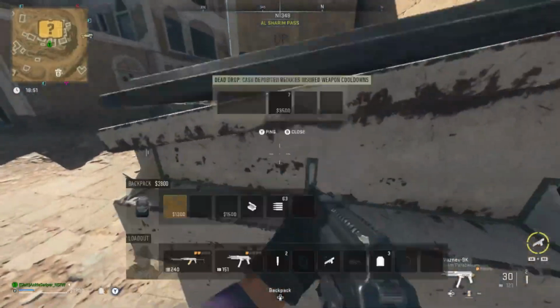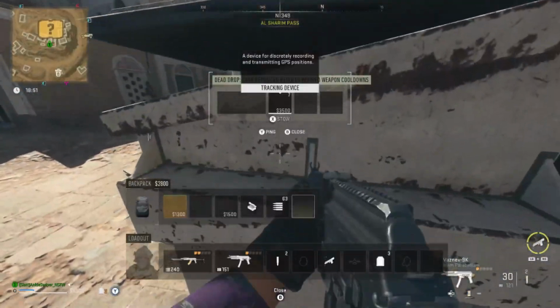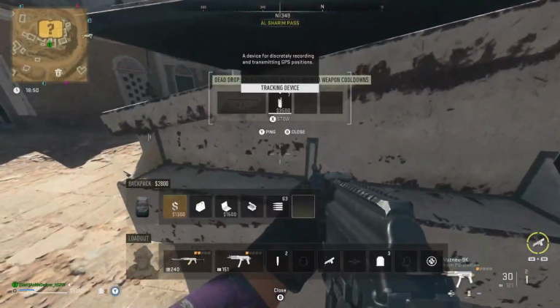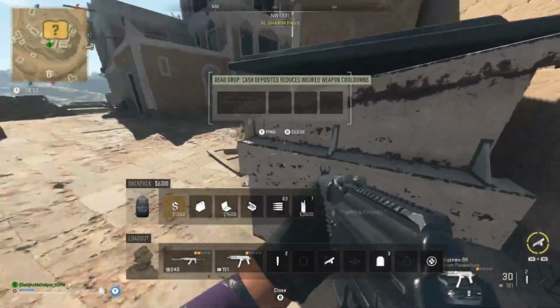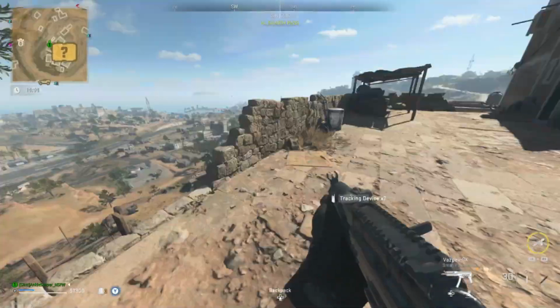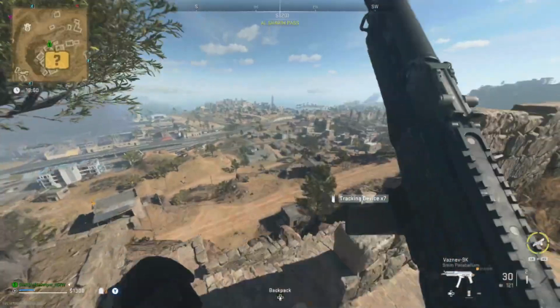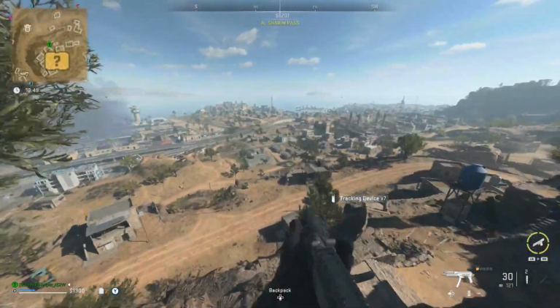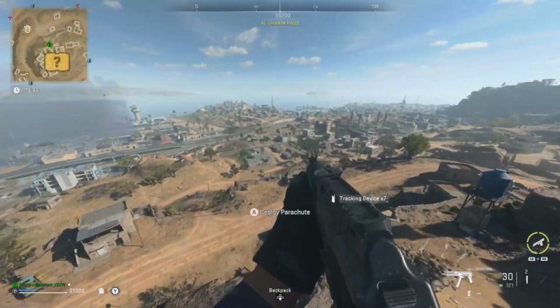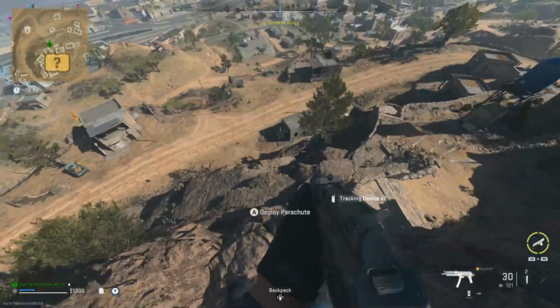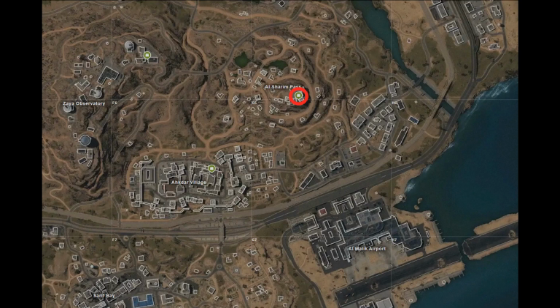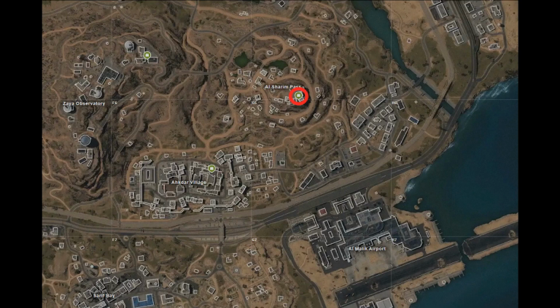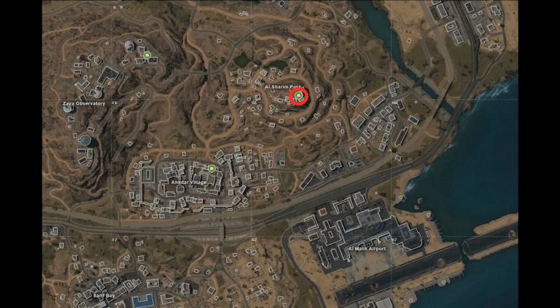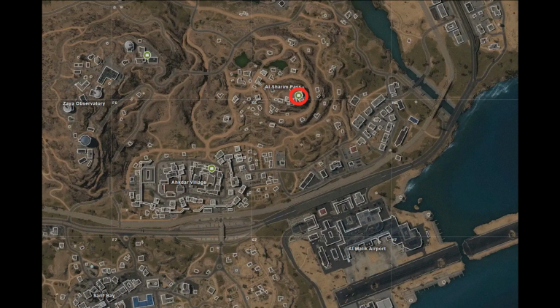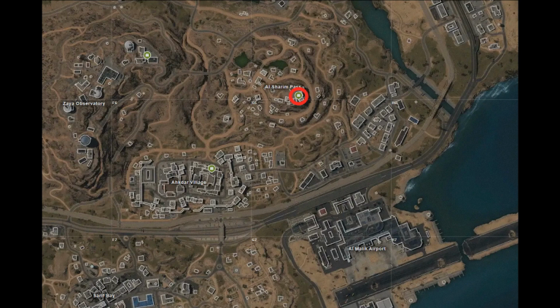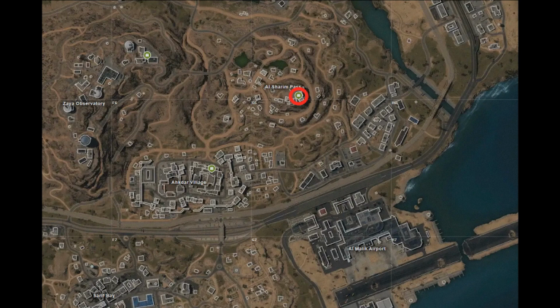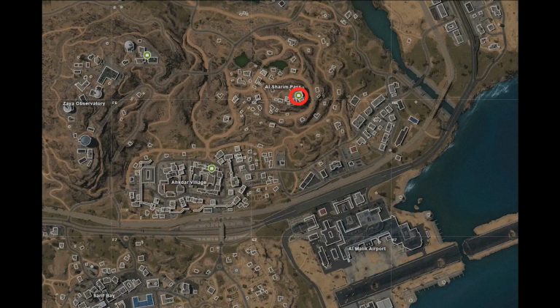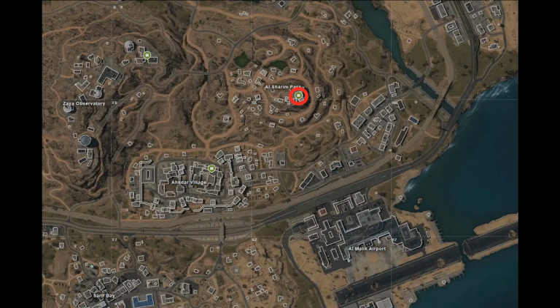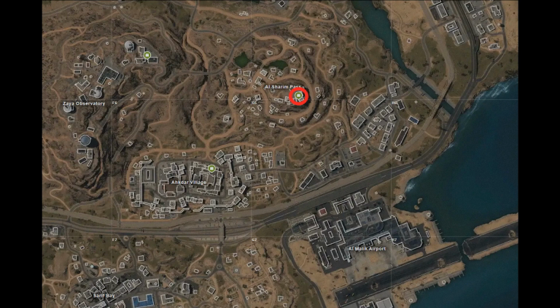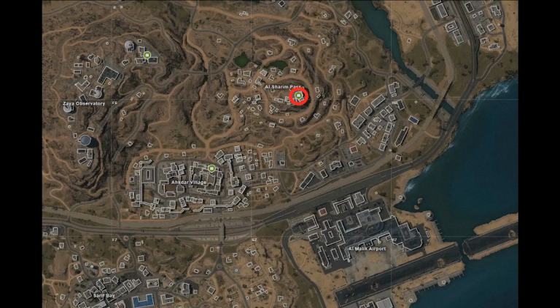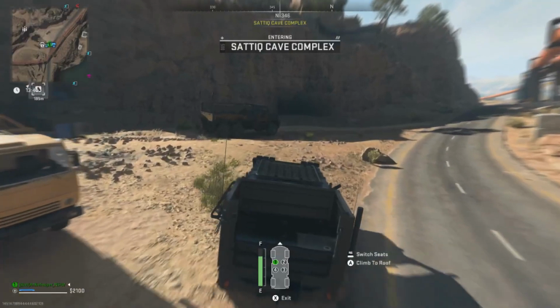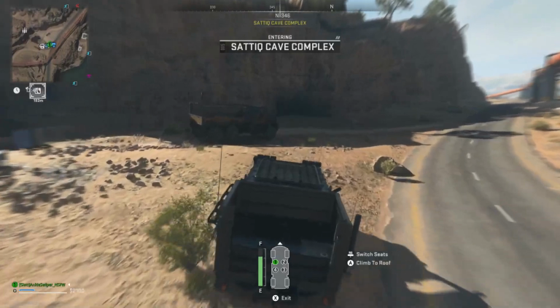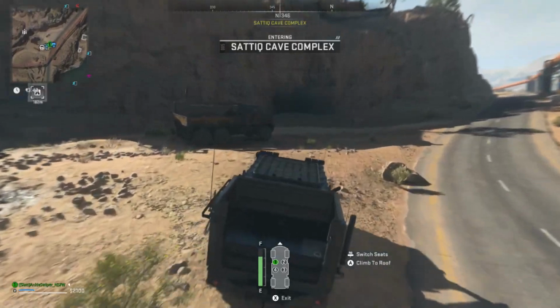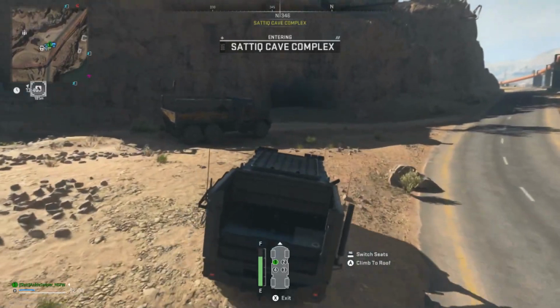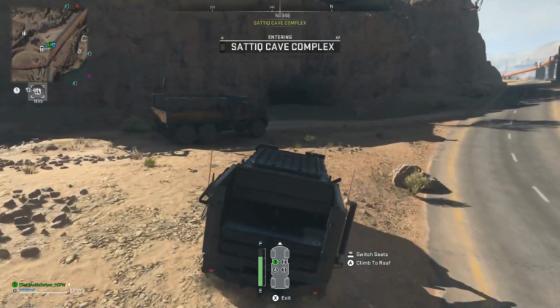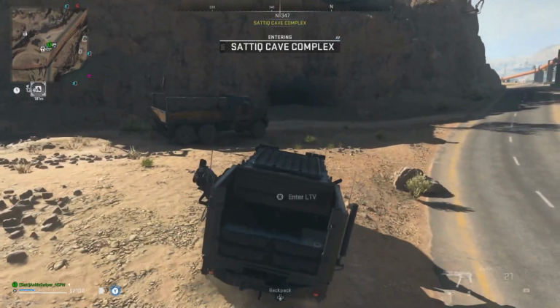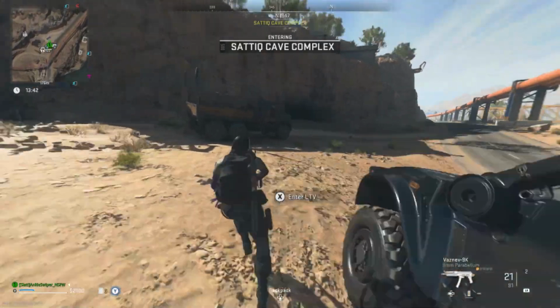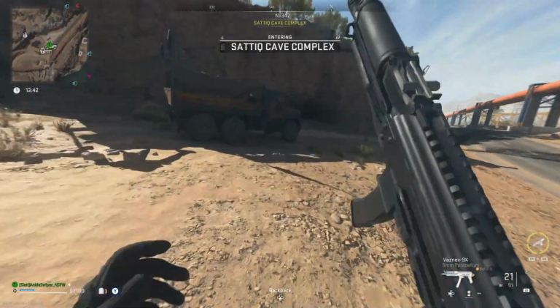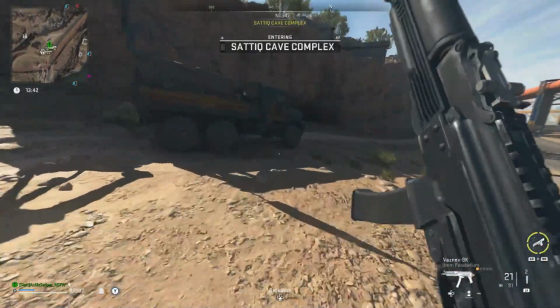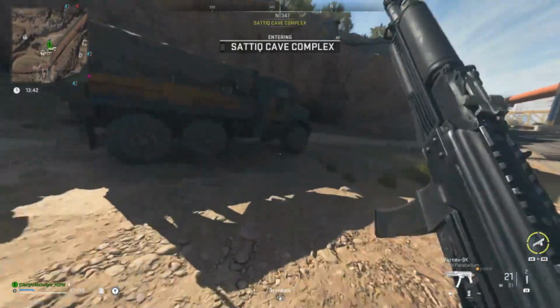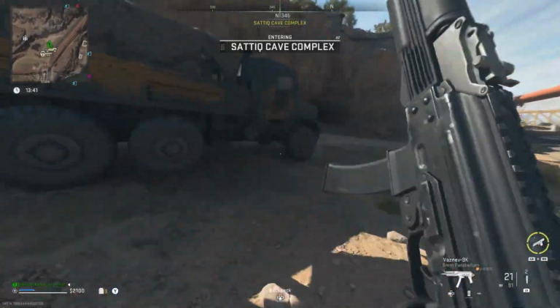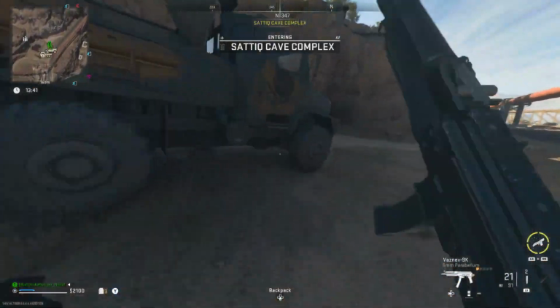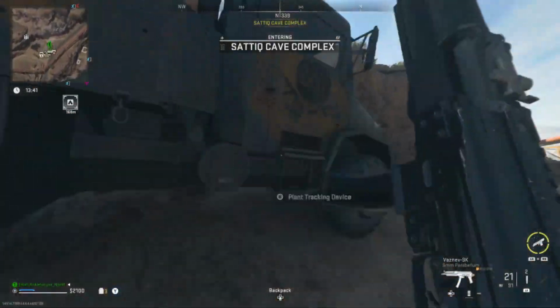The route forward: you're going to want to go to the new dead drop location, Al Shireen Pass, shown on the map for you here. Jug spawns here a lot, so heads up.